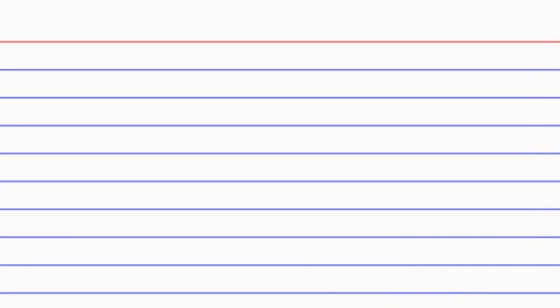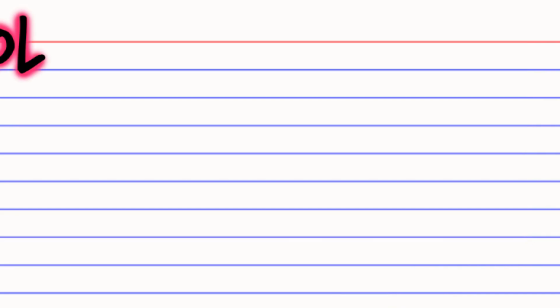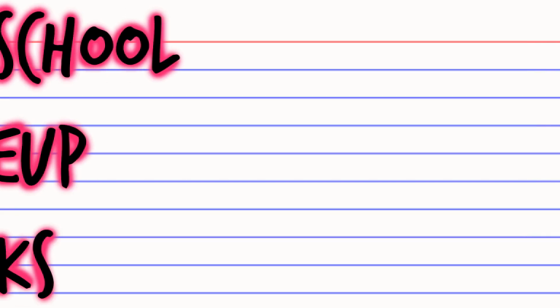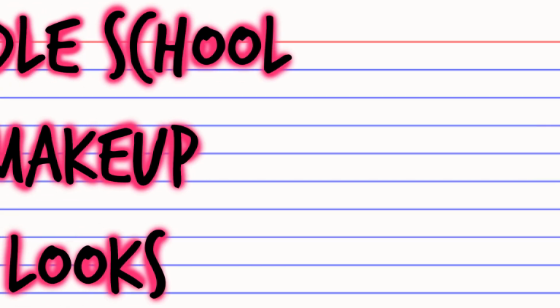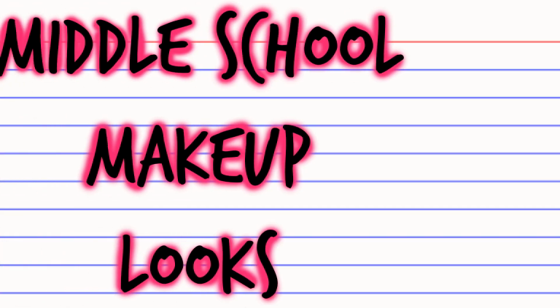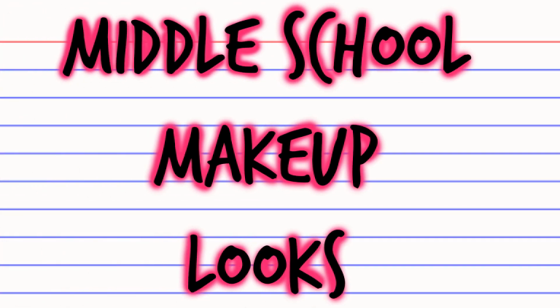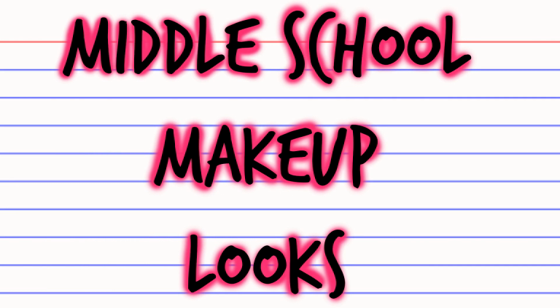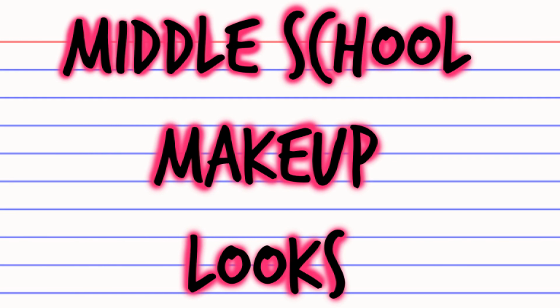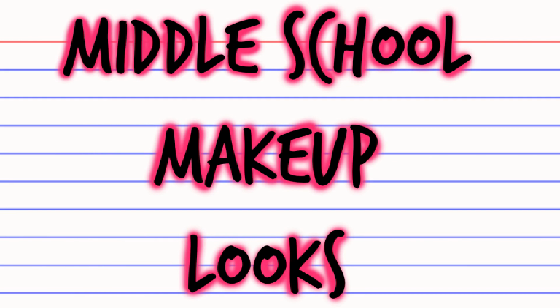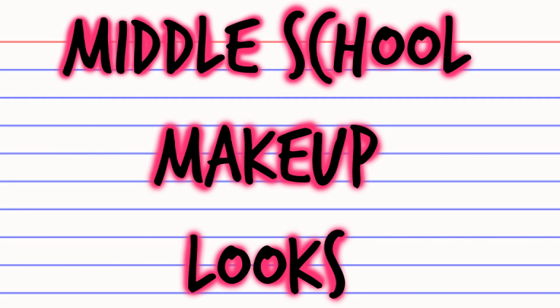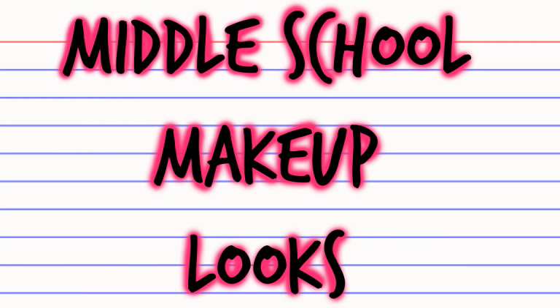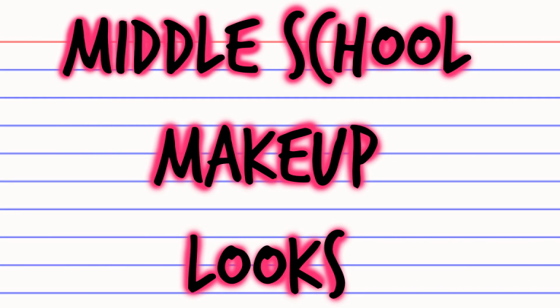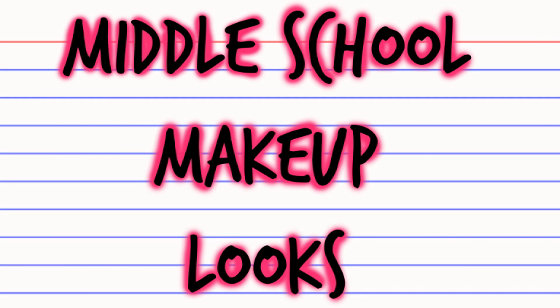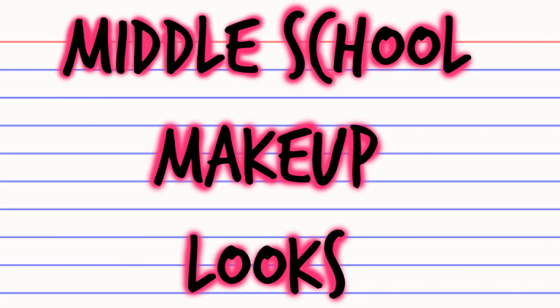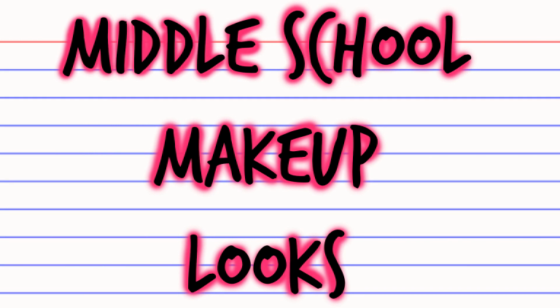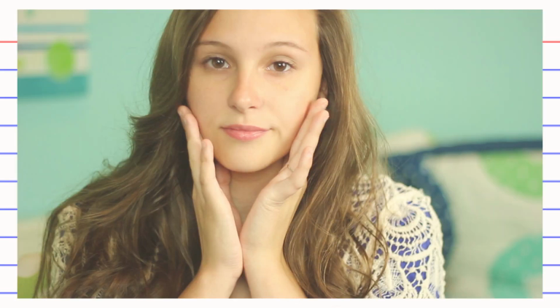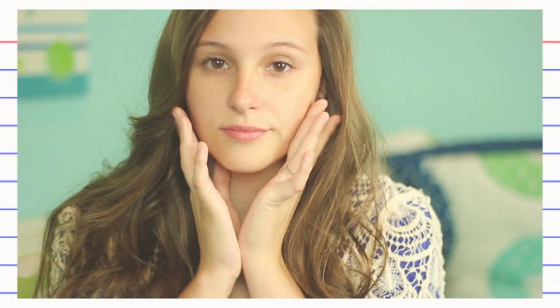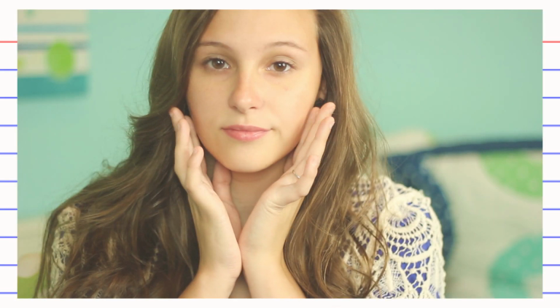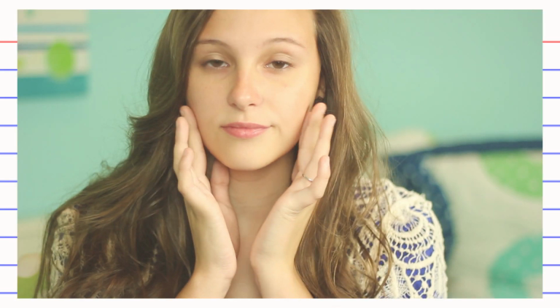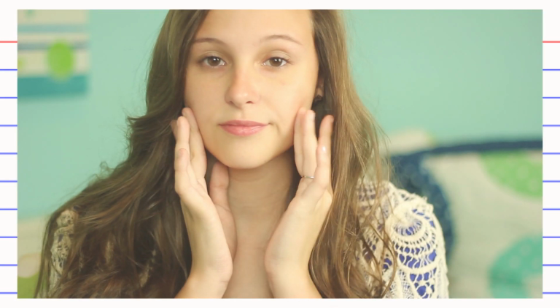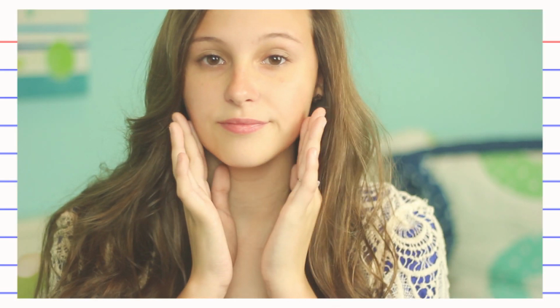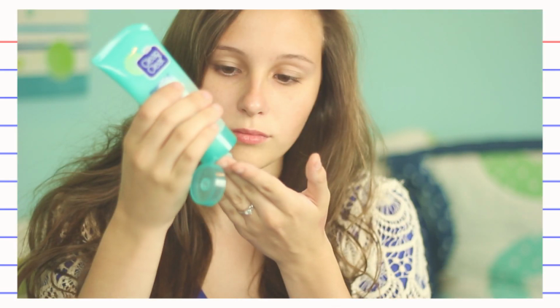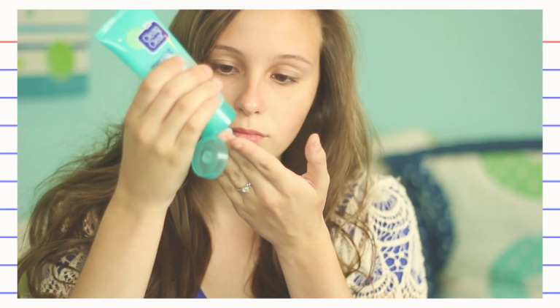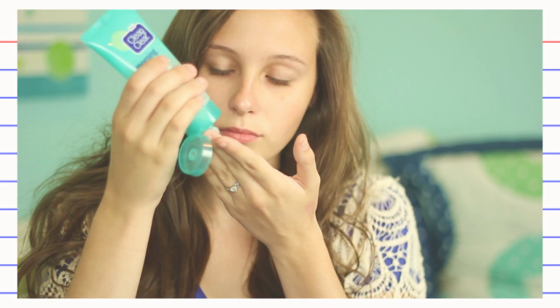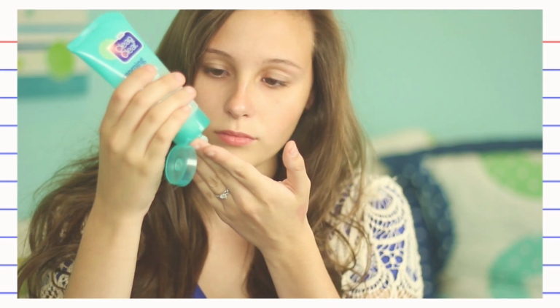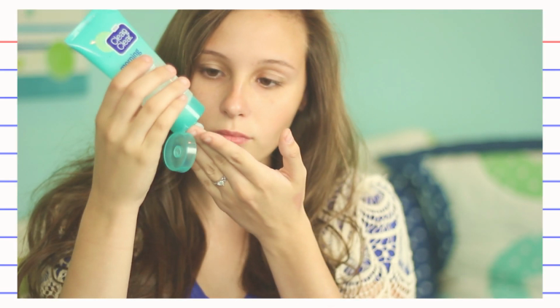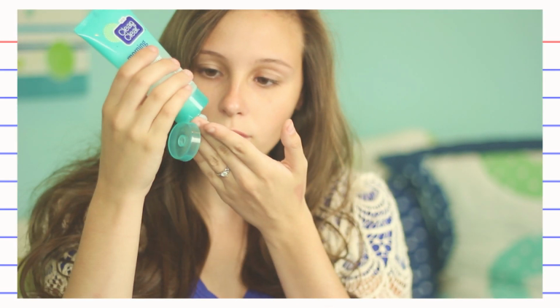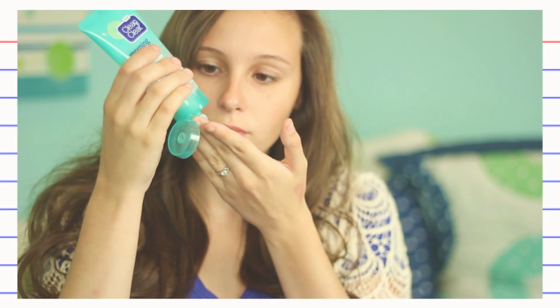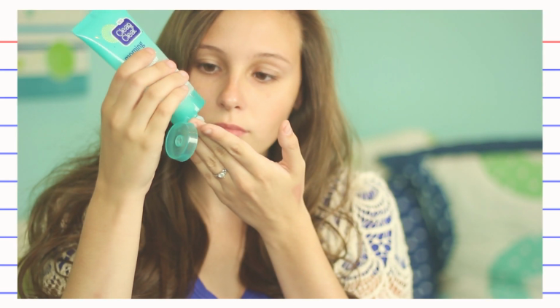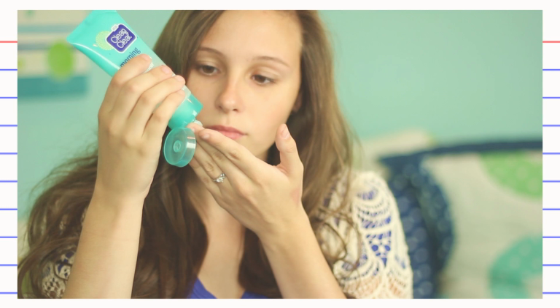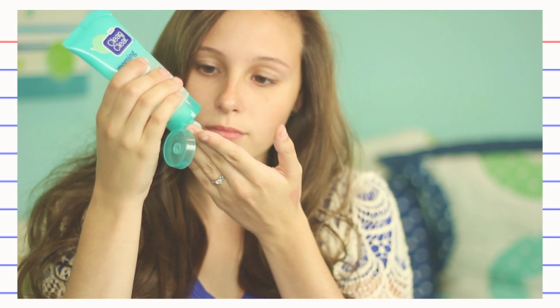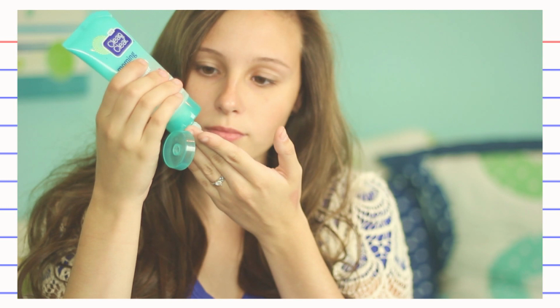Hey everybody, it's Emma. So today, starting off my back to school series, I'm going to be showing you middle school makeup looks for 6th, 7th, and 8th grade.